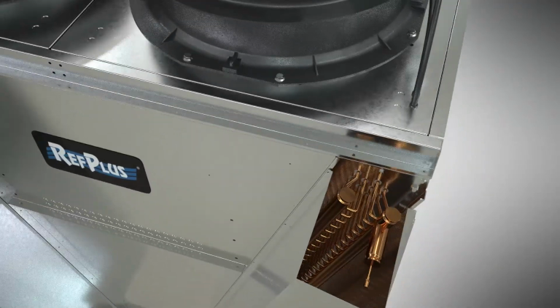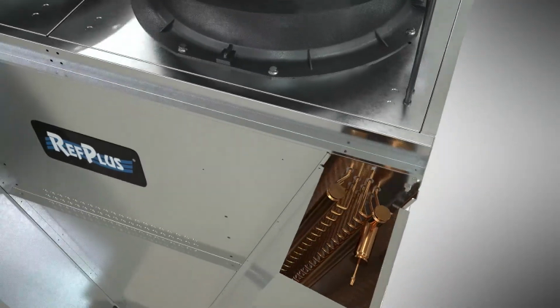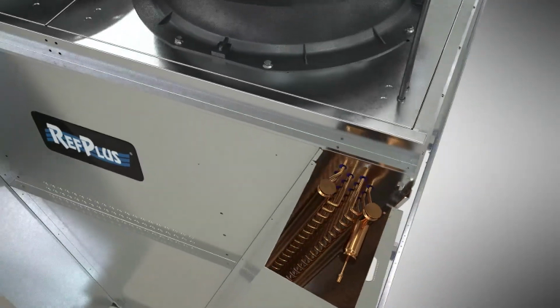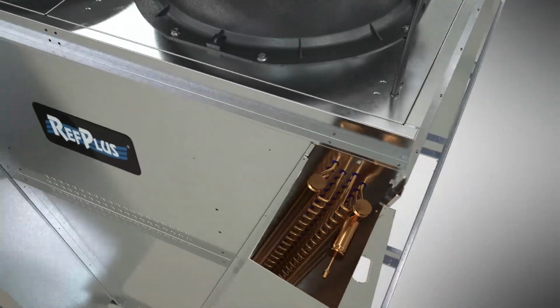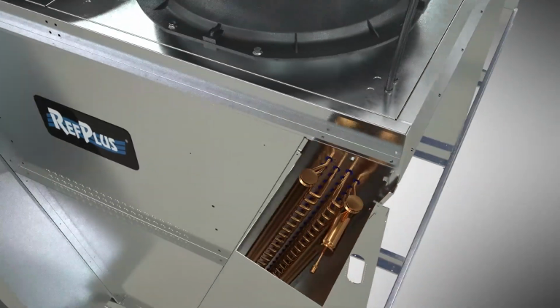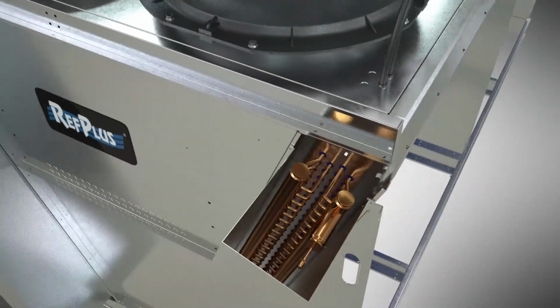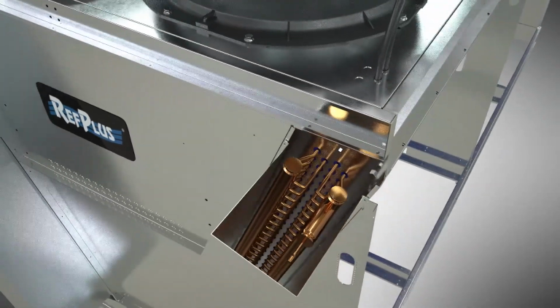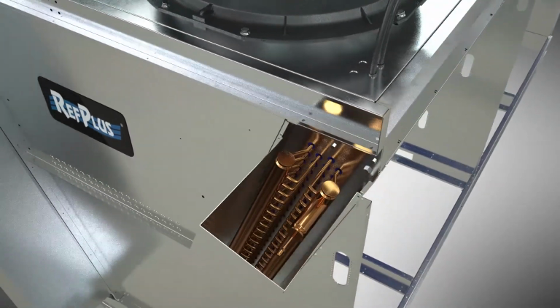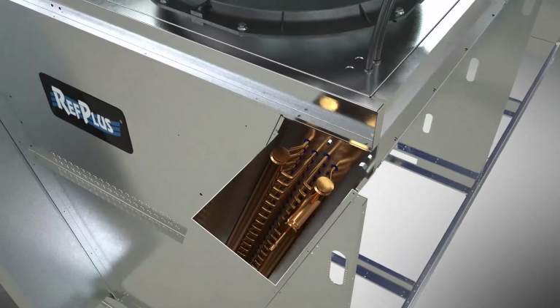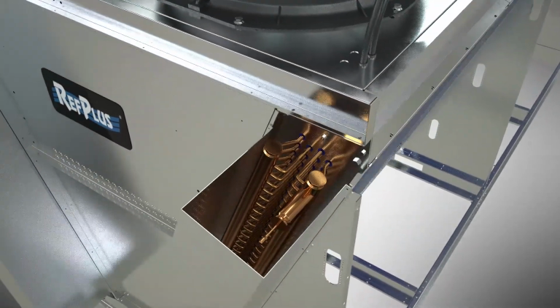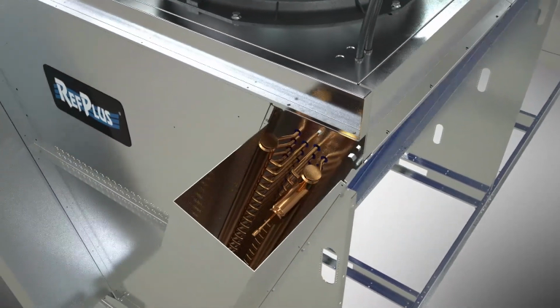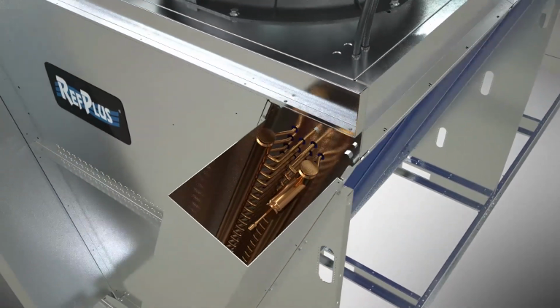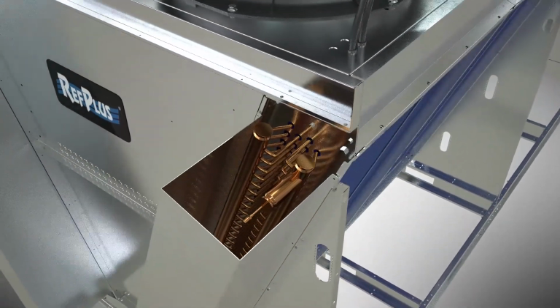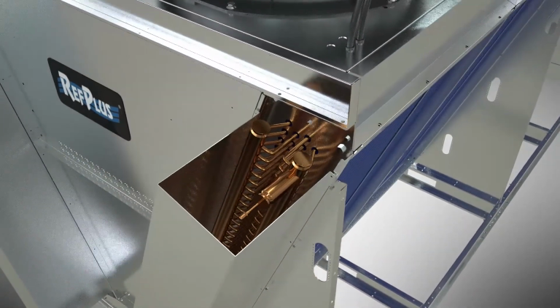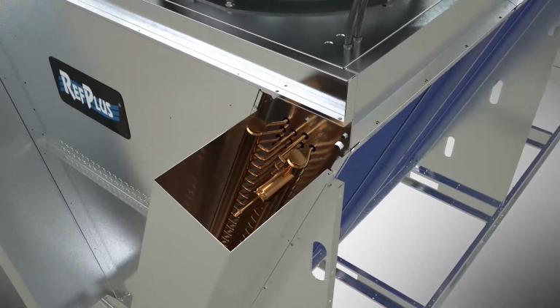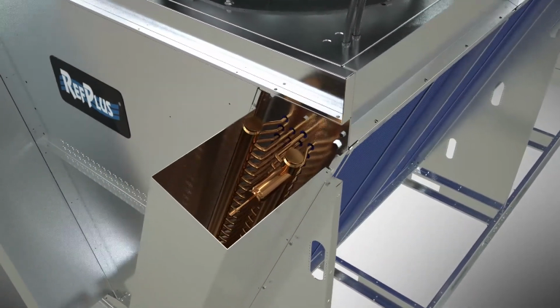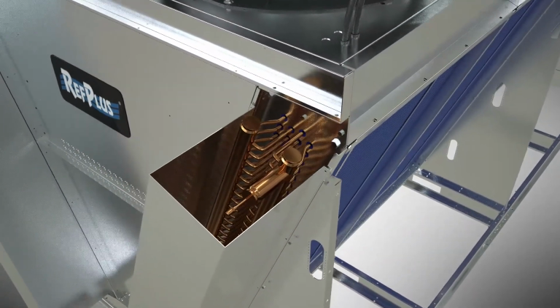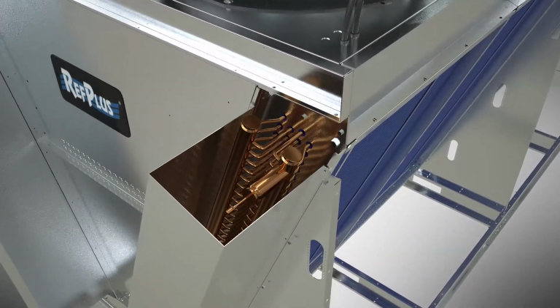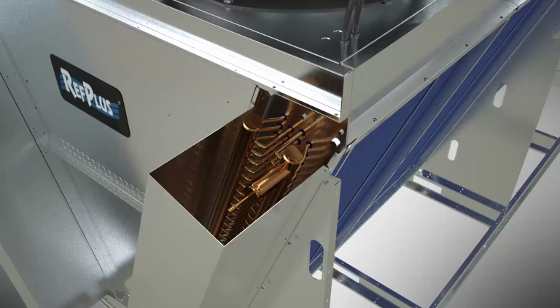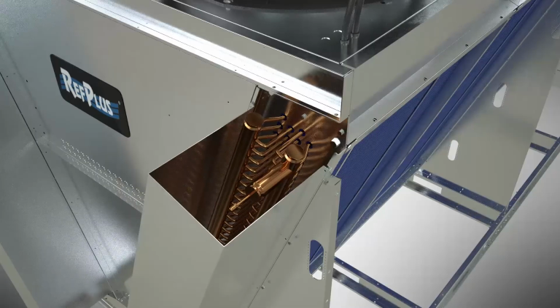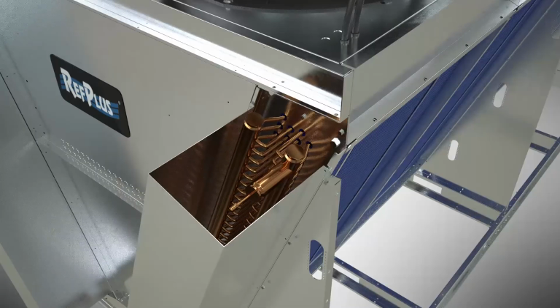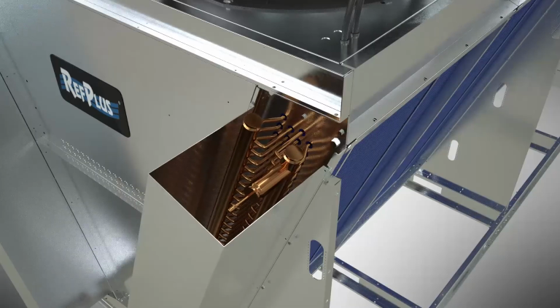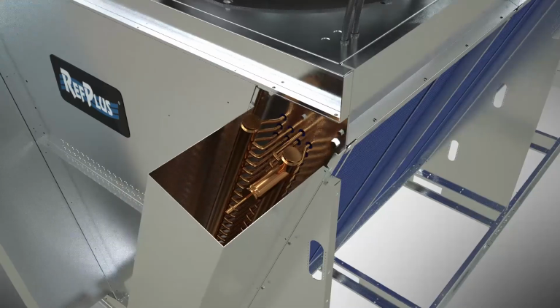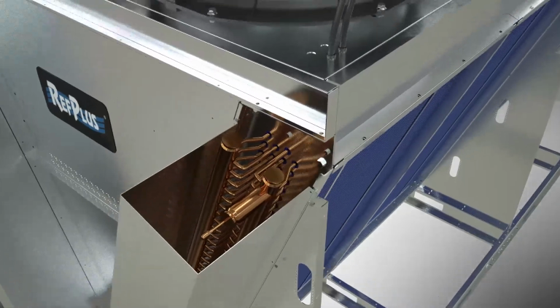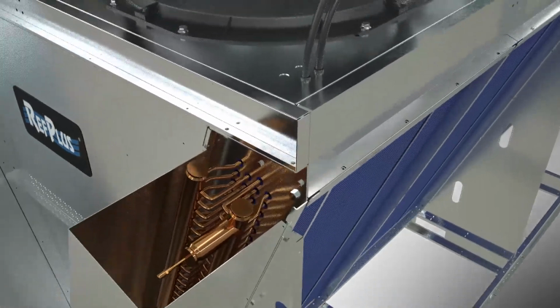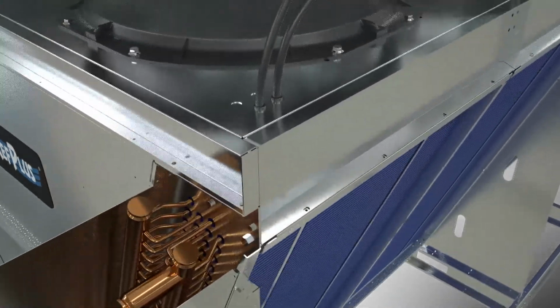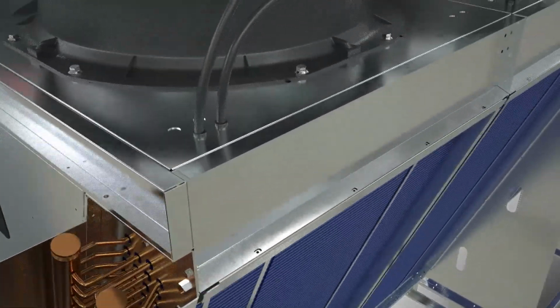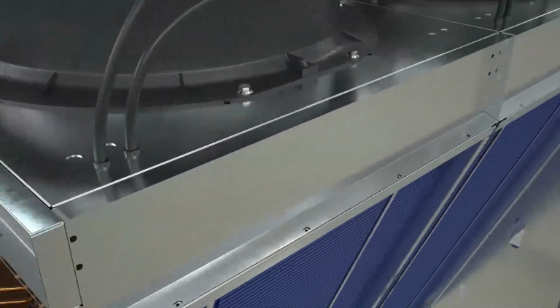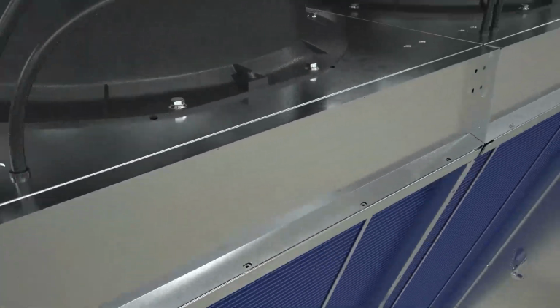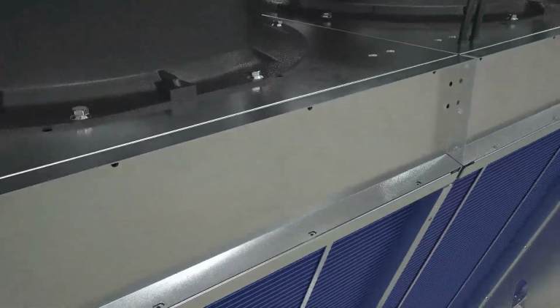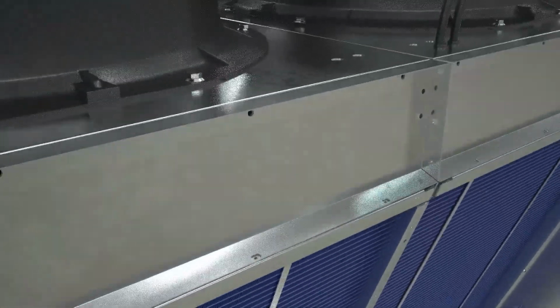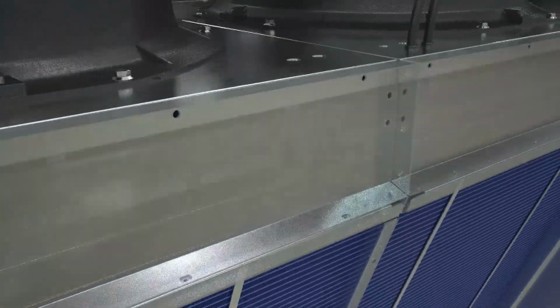Among its standard features, the Big V is fitted with friction-free sliding coils for a smooth and seamless operation.